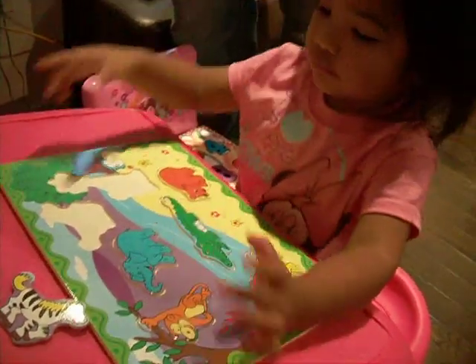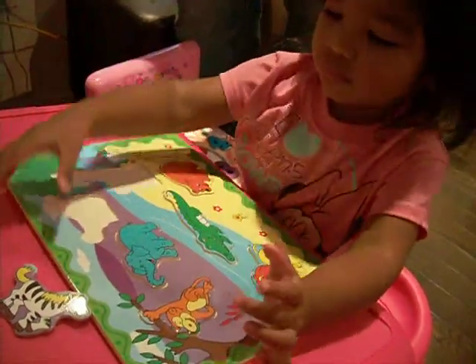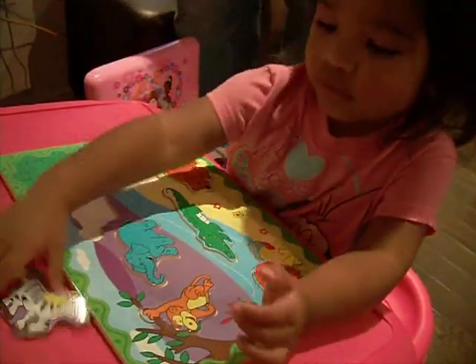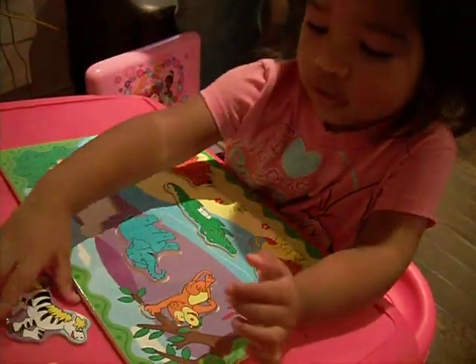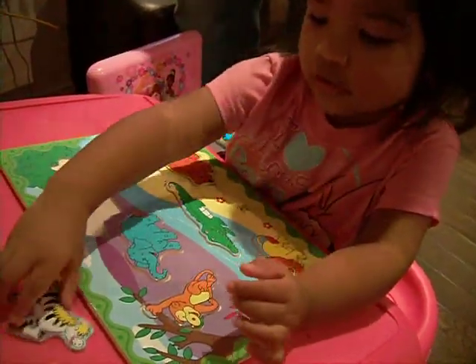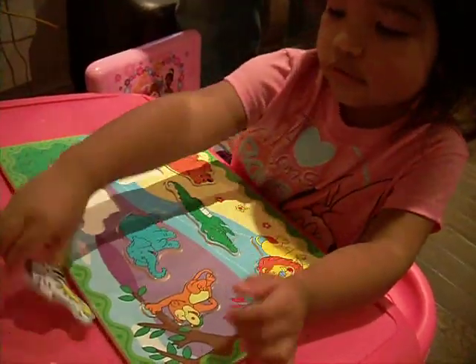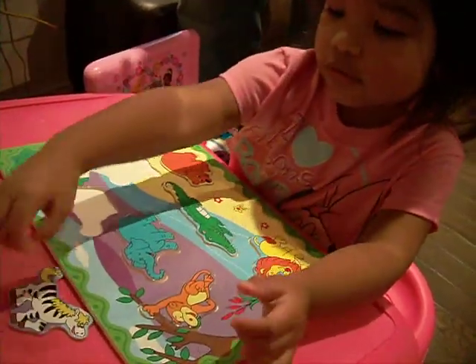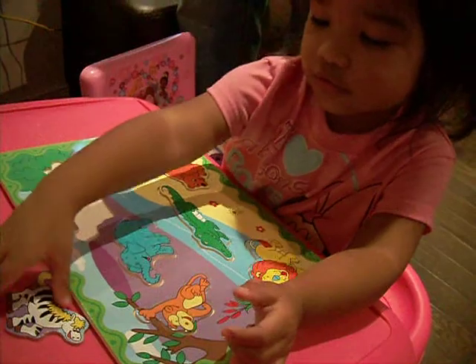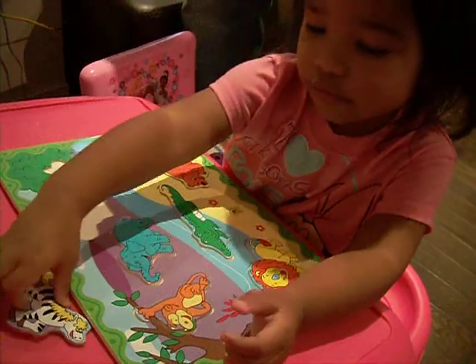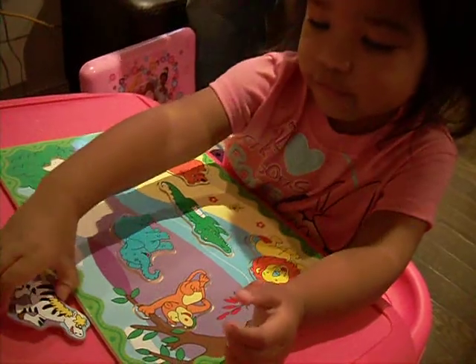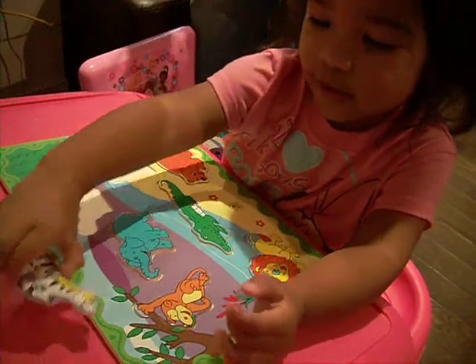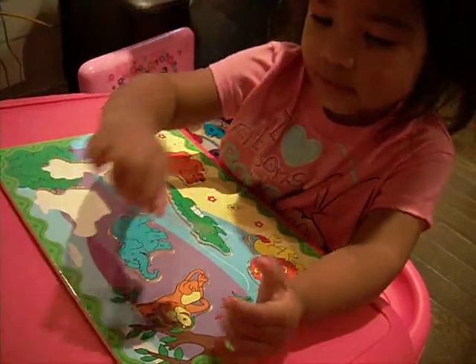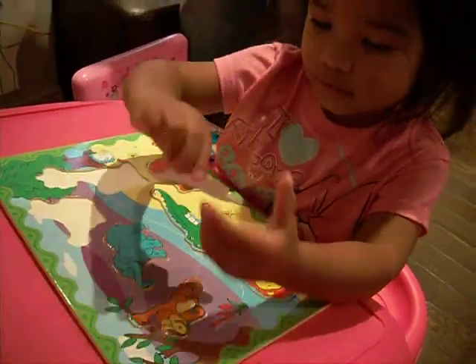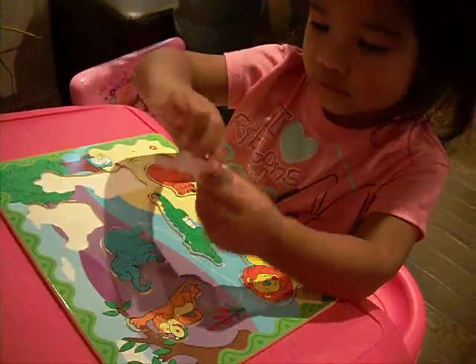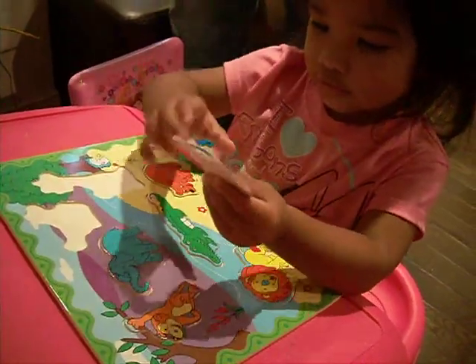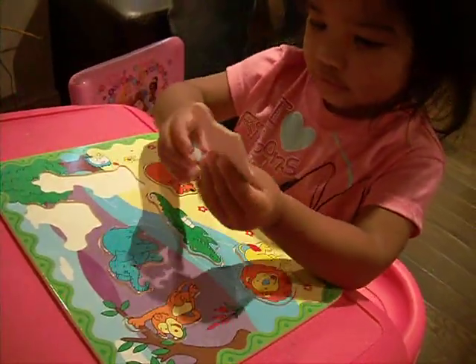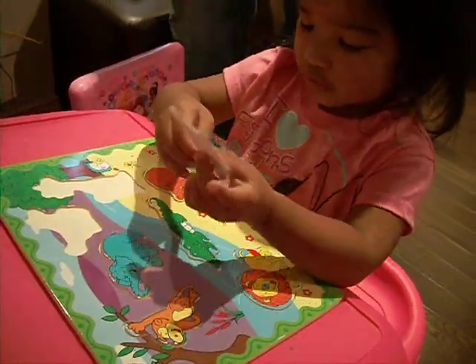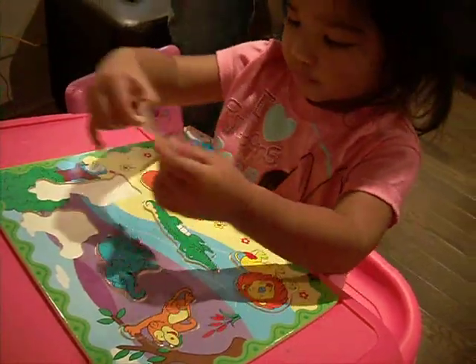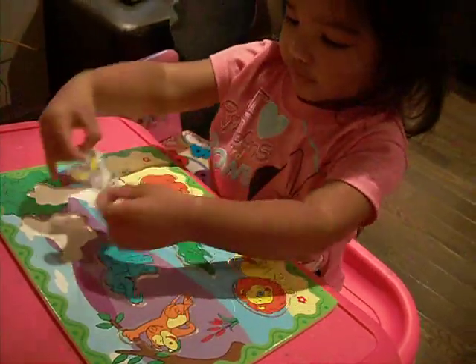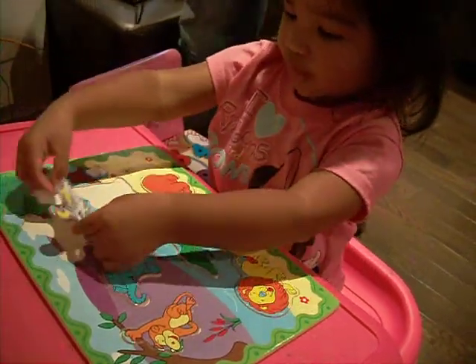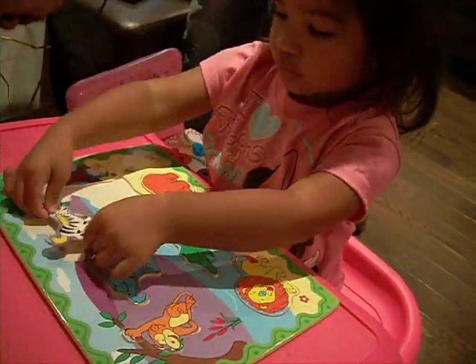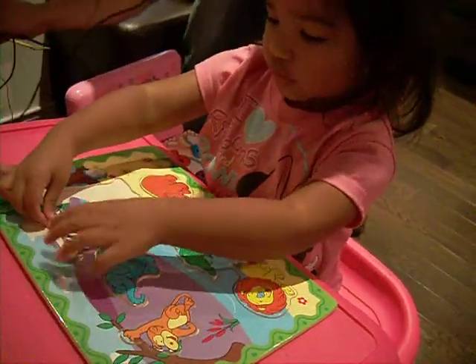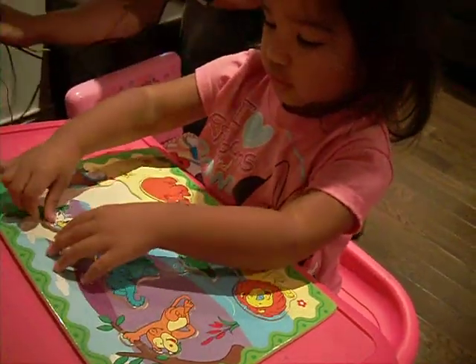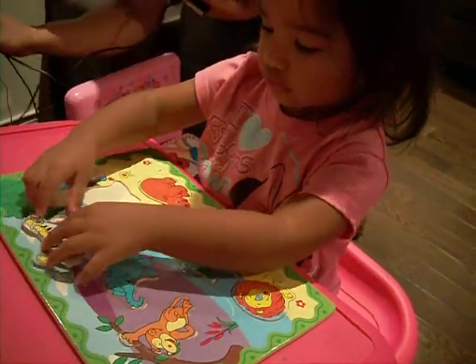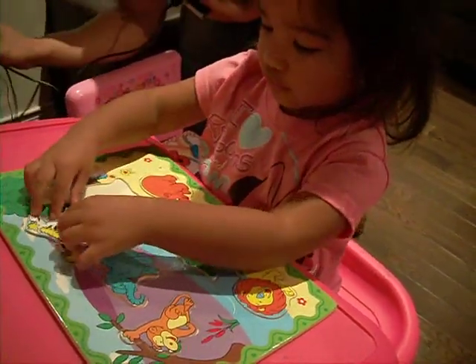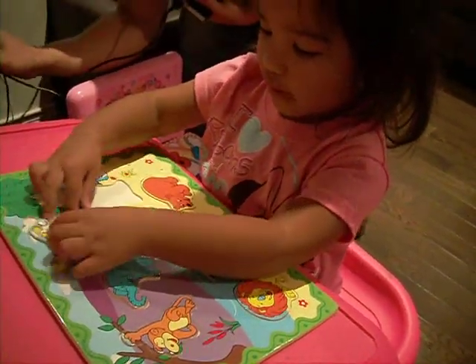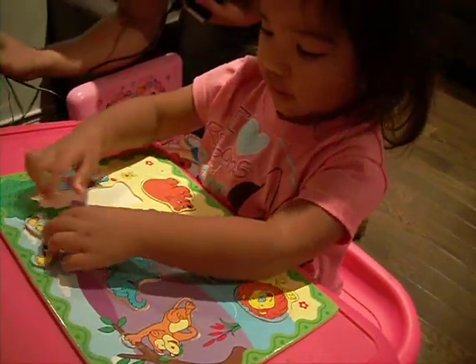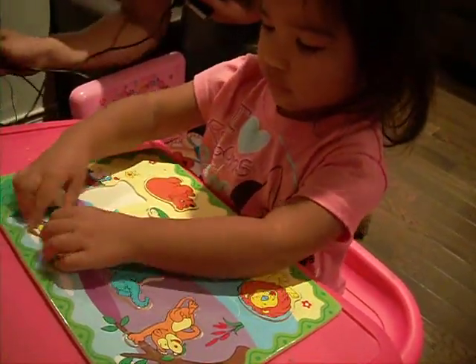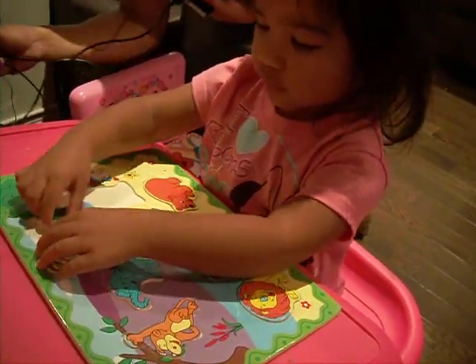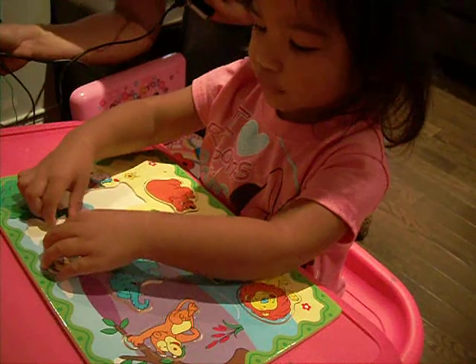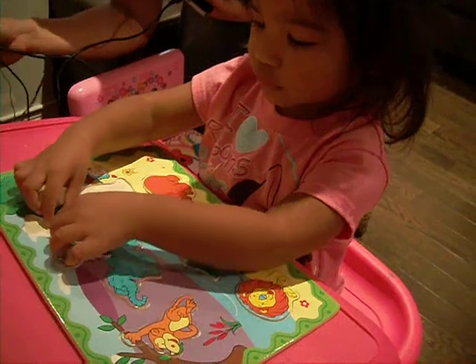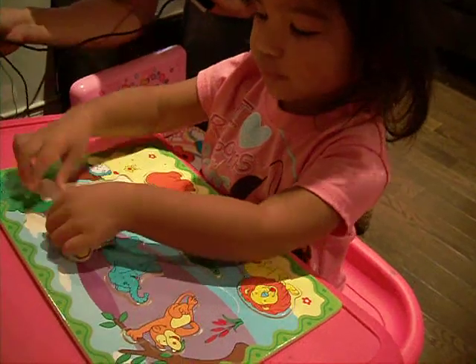Next one? This one is Libra. Libra. Libra. Put this — it's Libra. Yes. Oops.